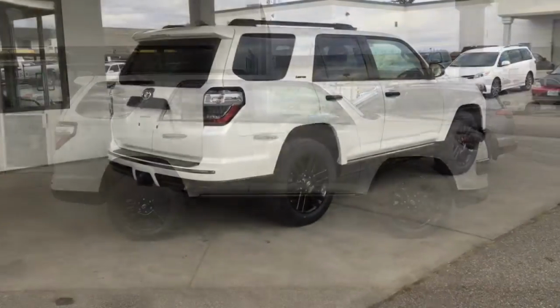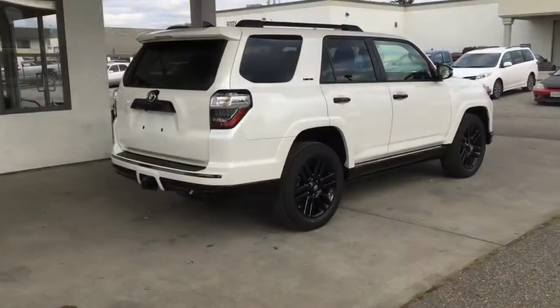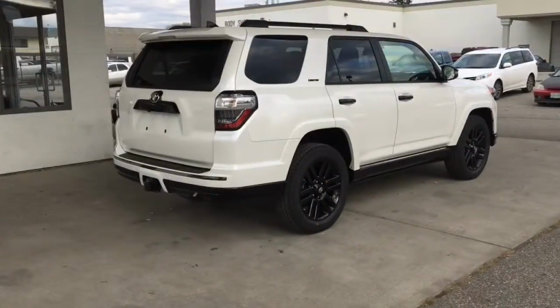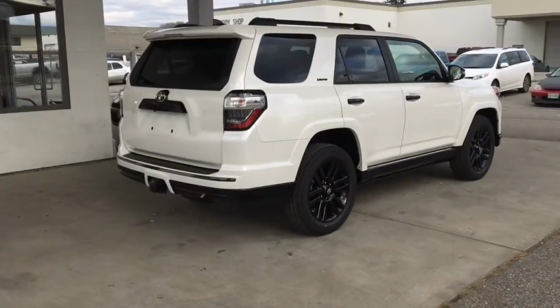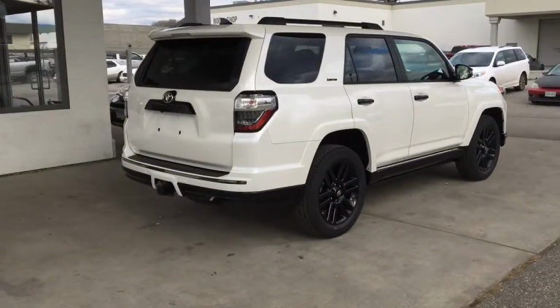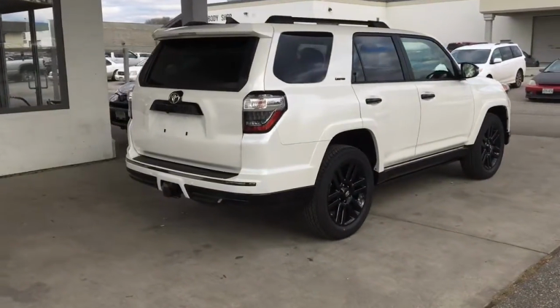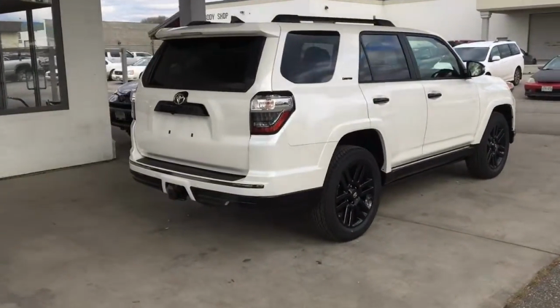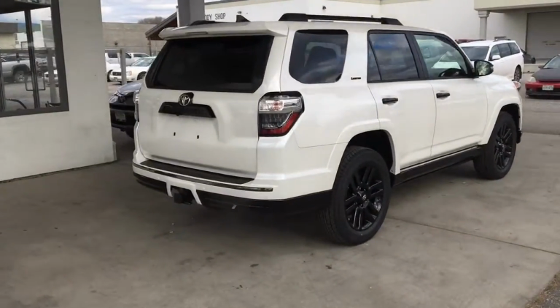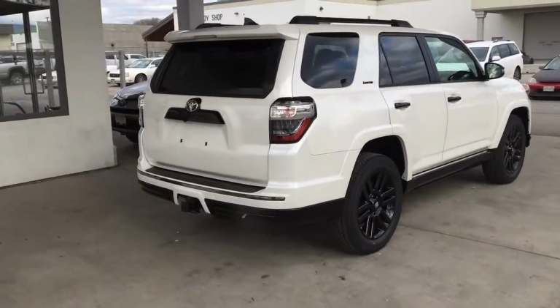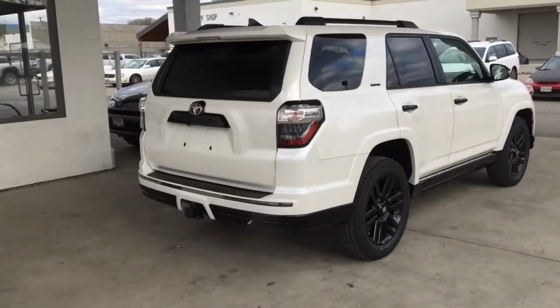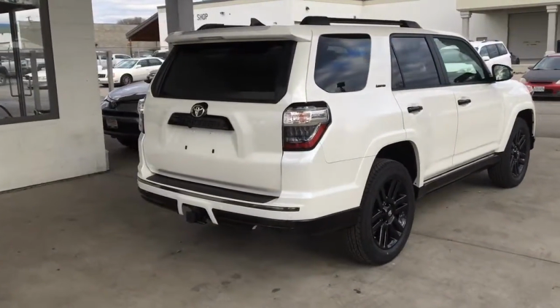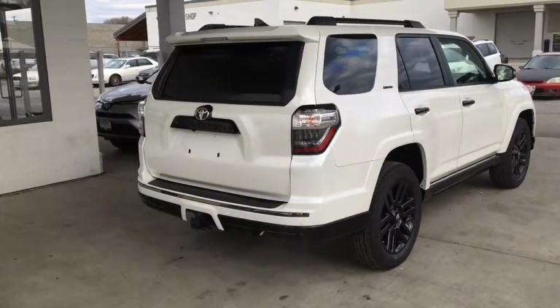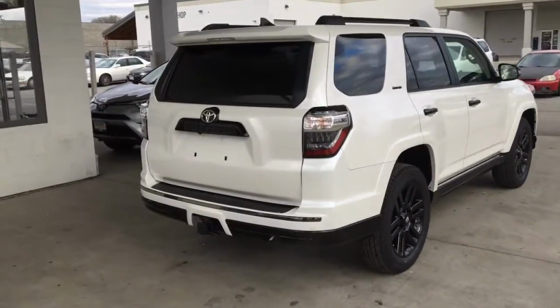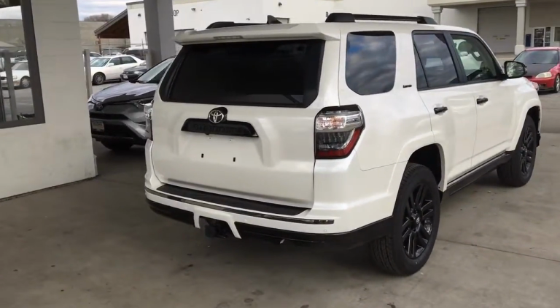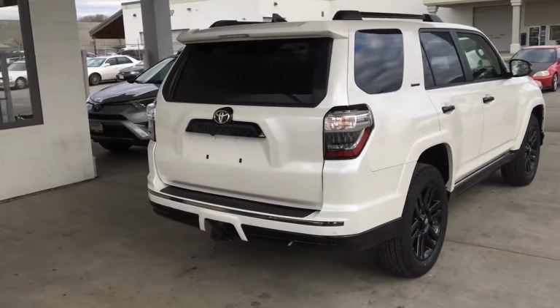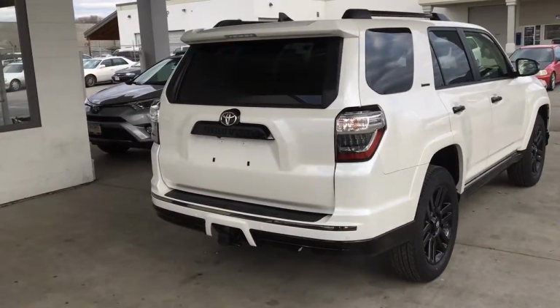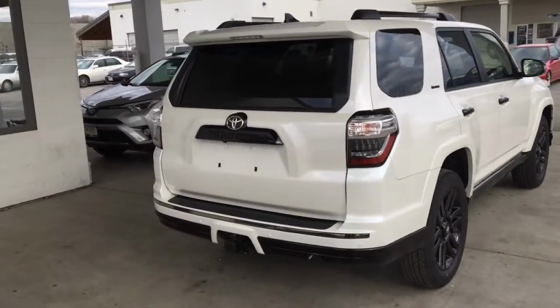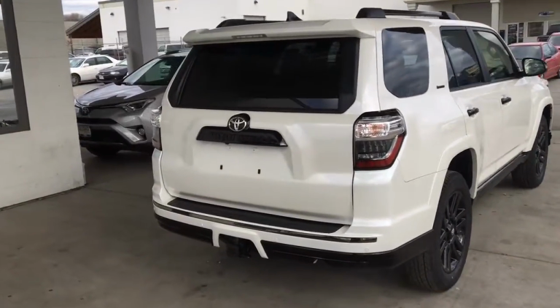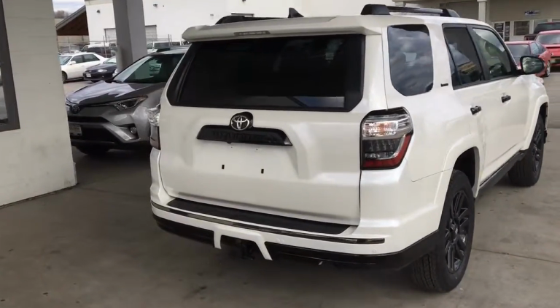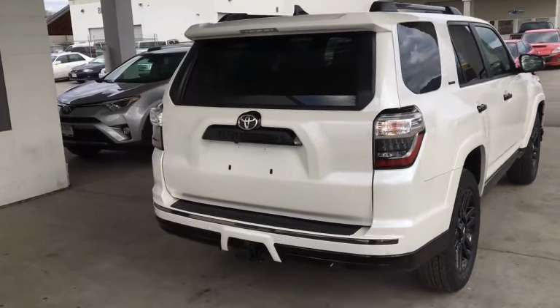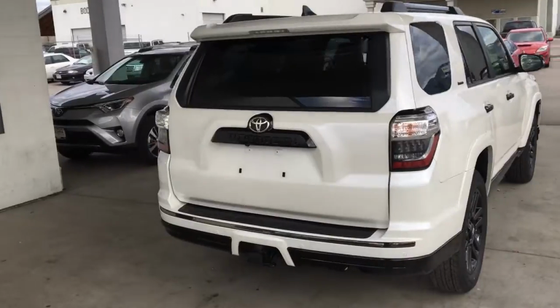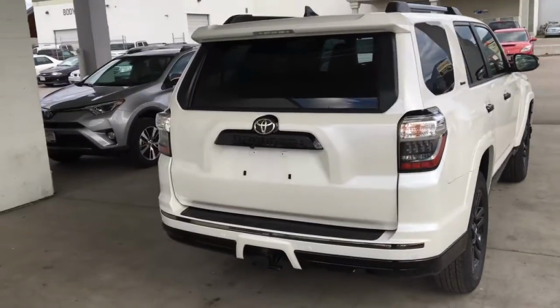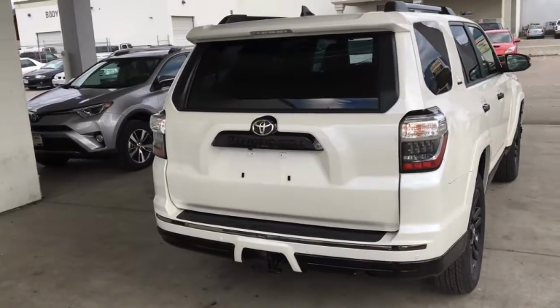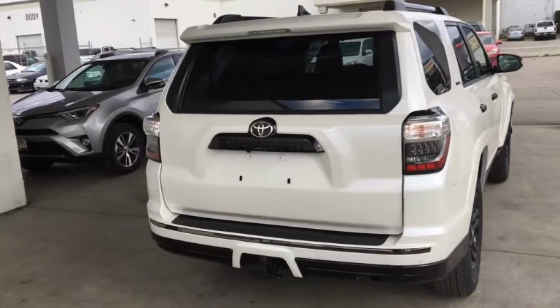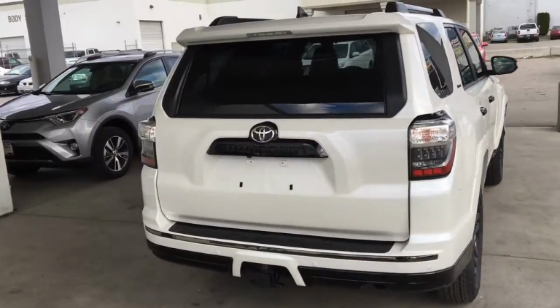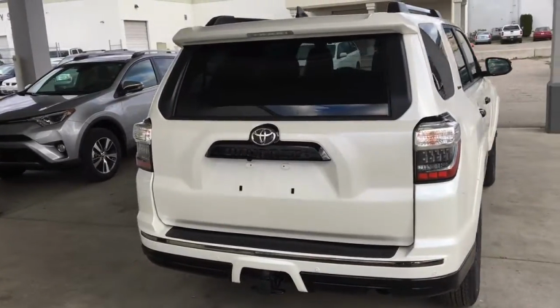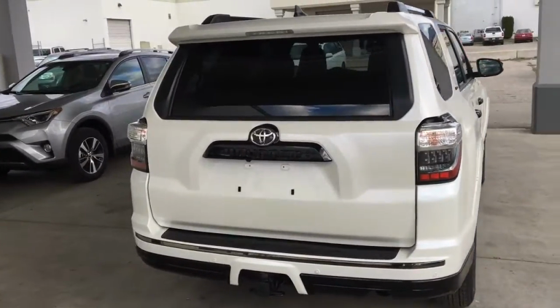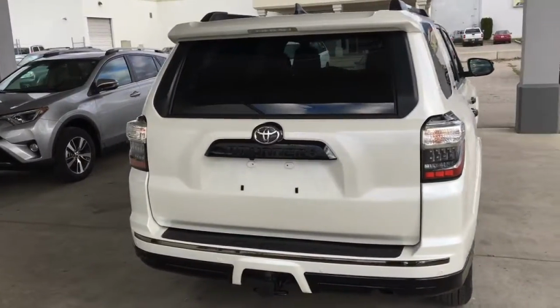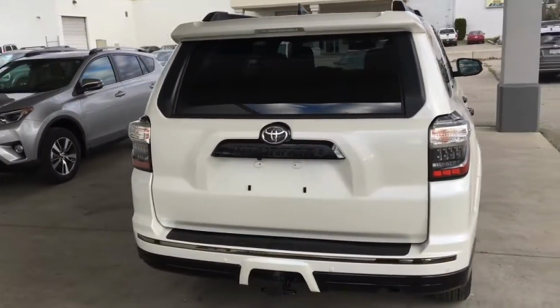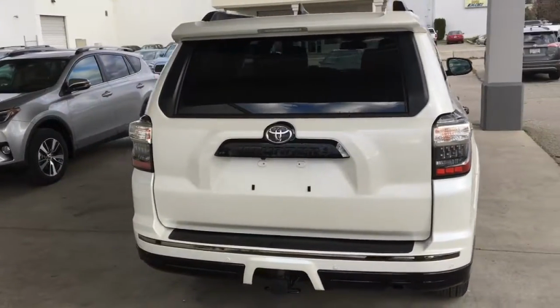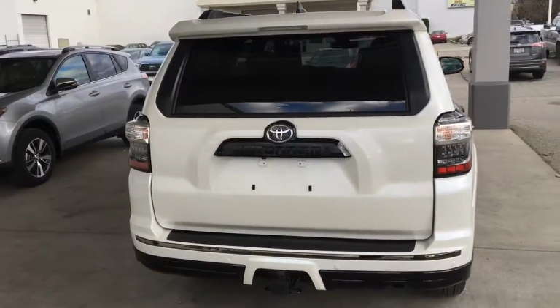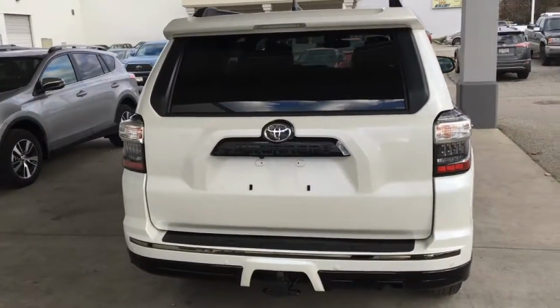From the back, the 4Runner features black roof rails and trim, rear privacy glass, LED tail lights, a rear spoiler and tow package.